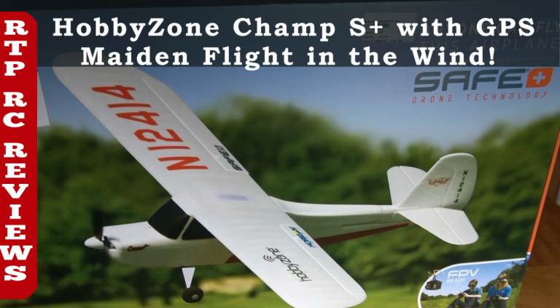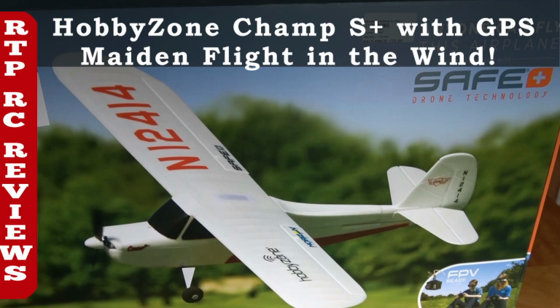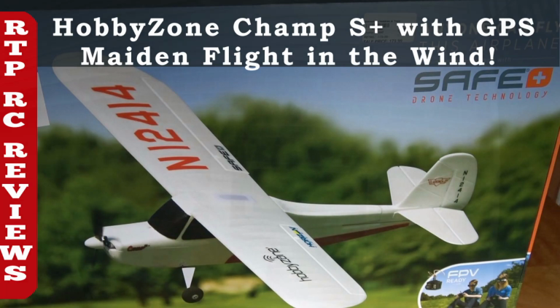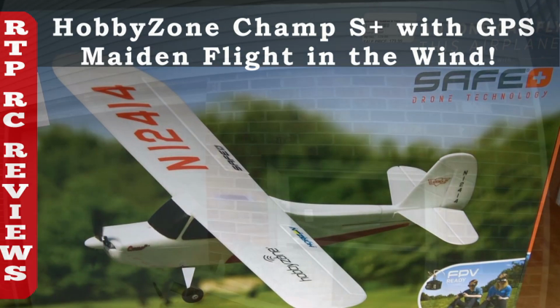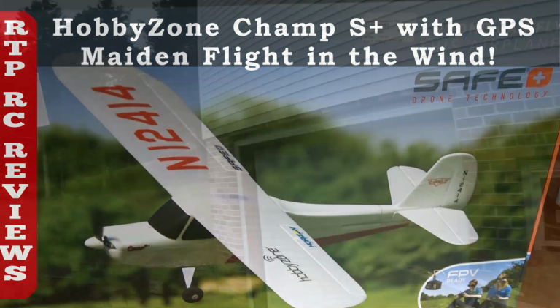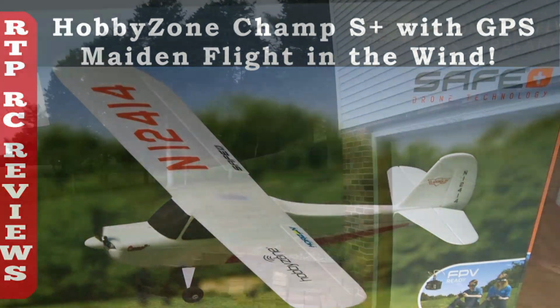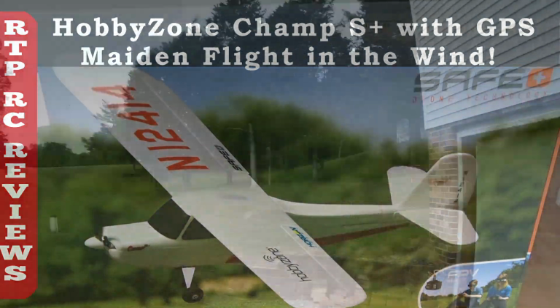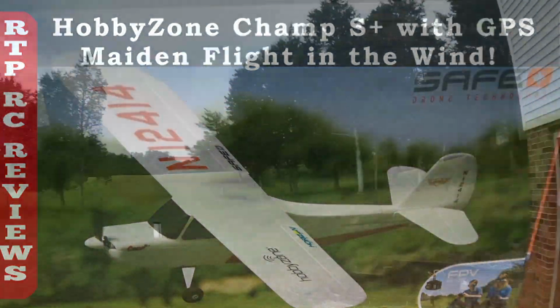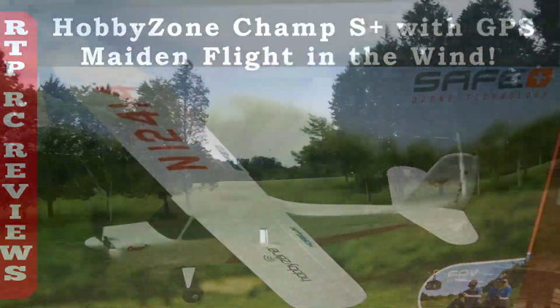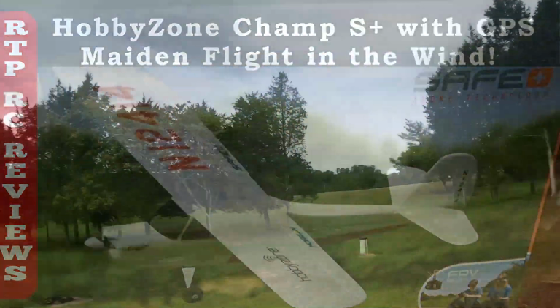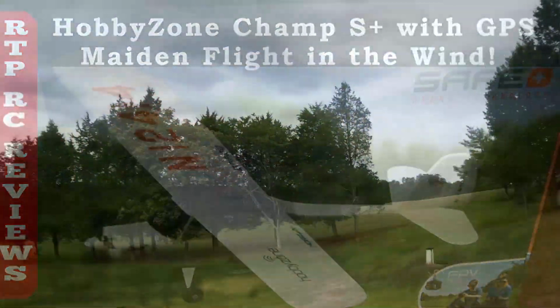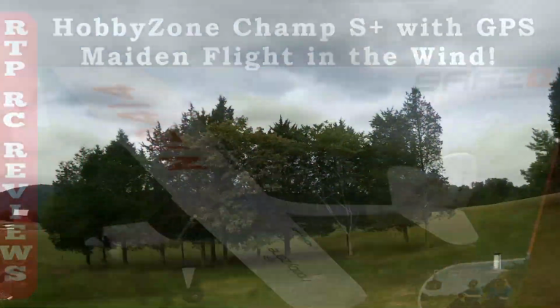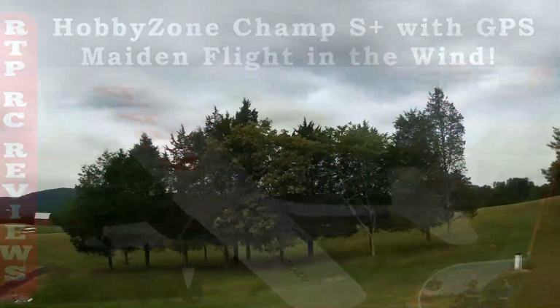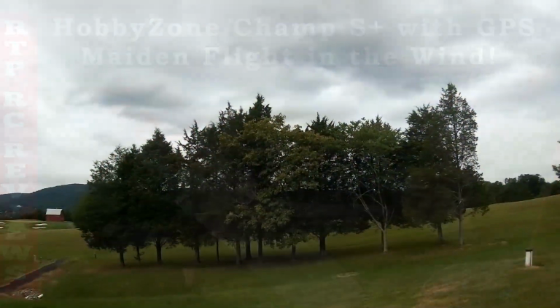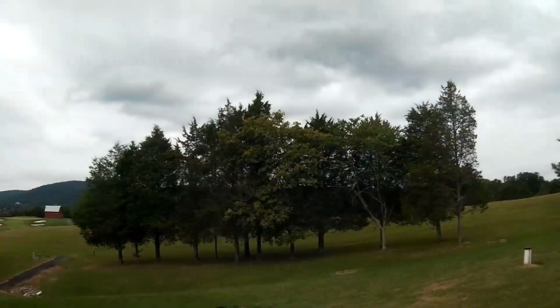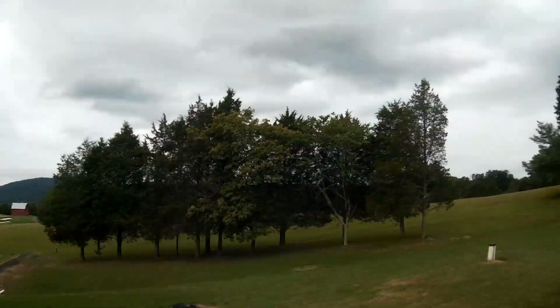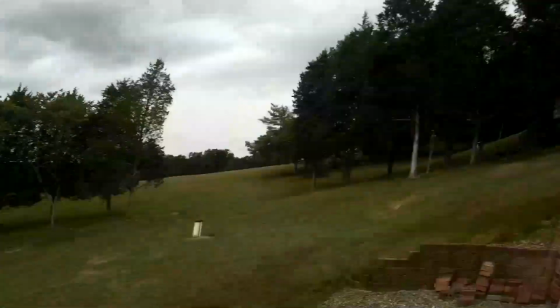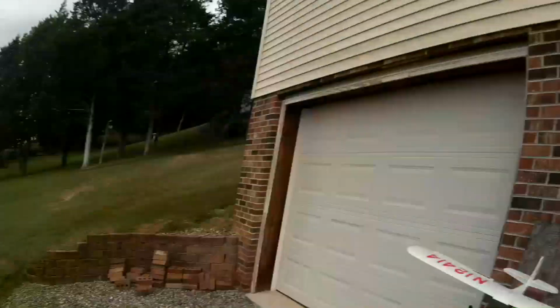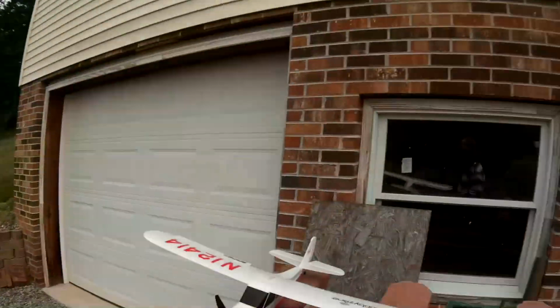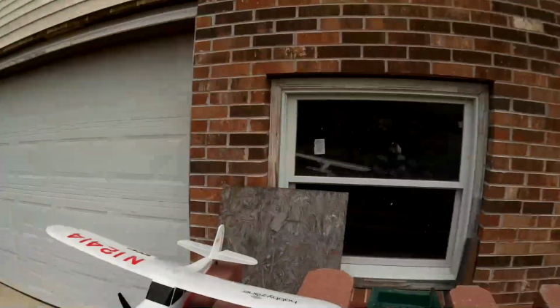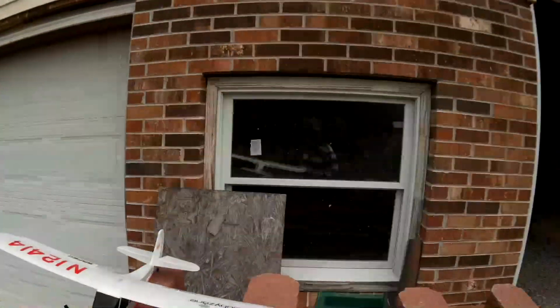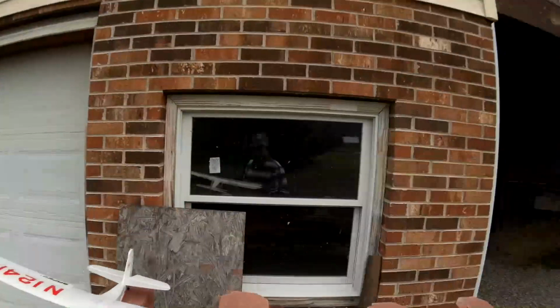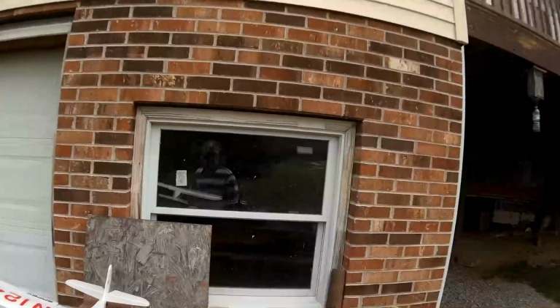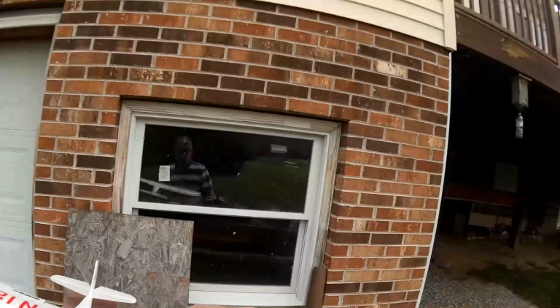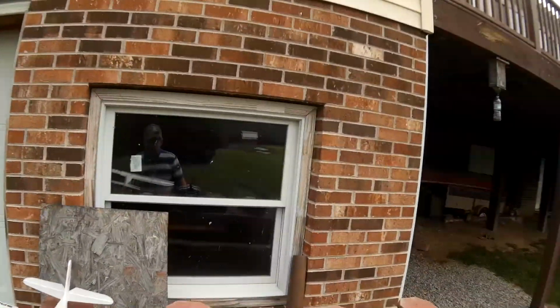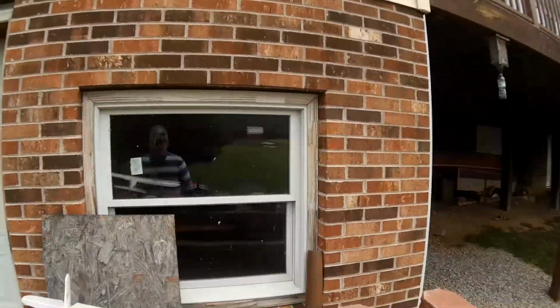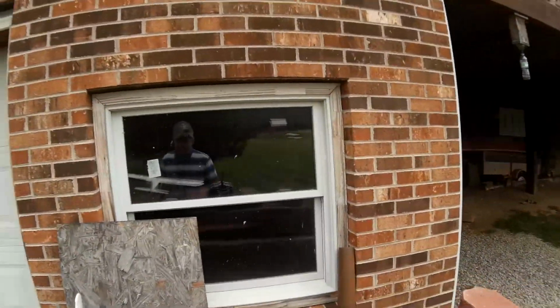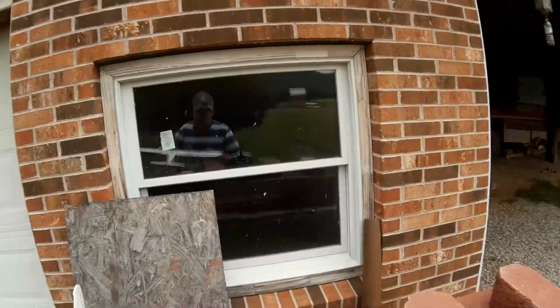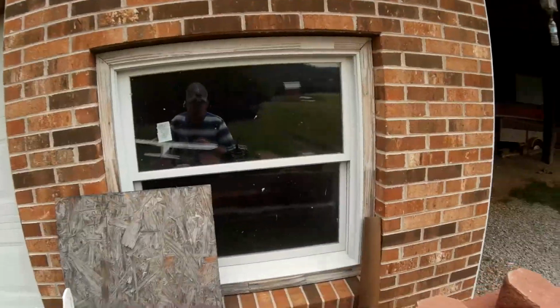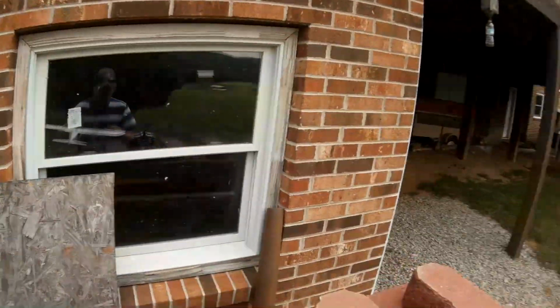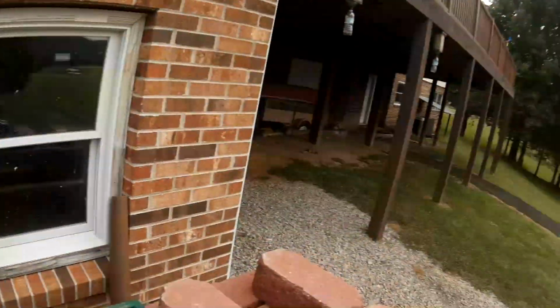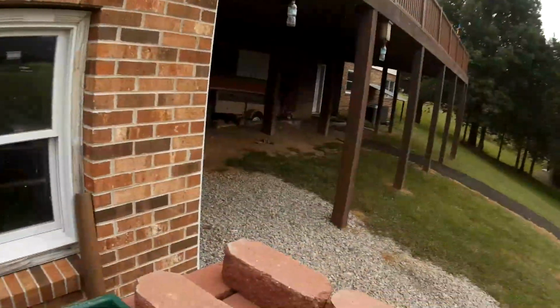So it's pretty windy out here today, but I thought I'd try the Champ anyway.